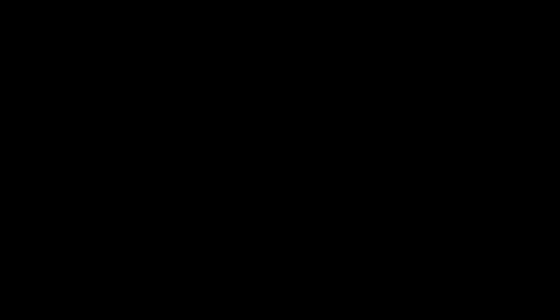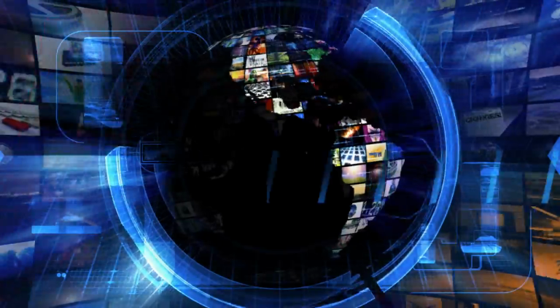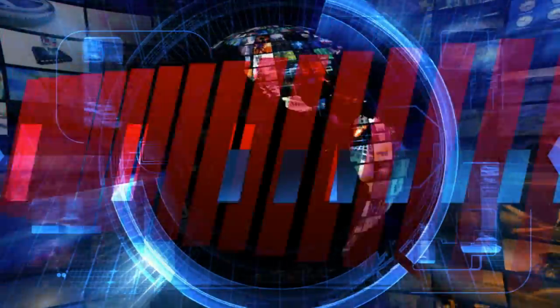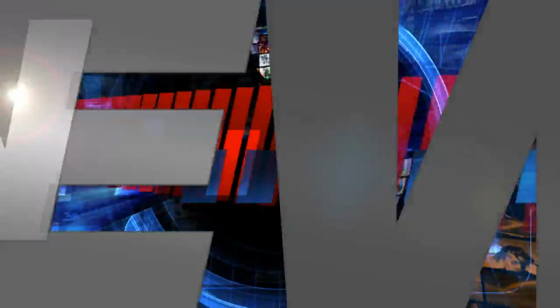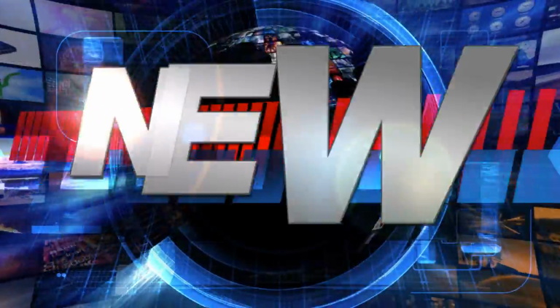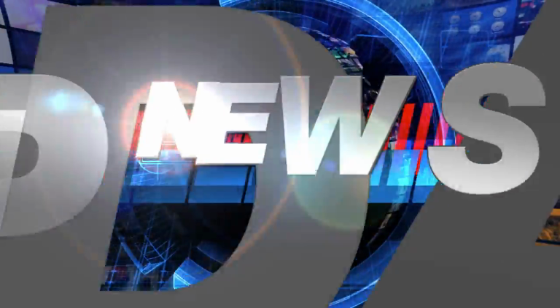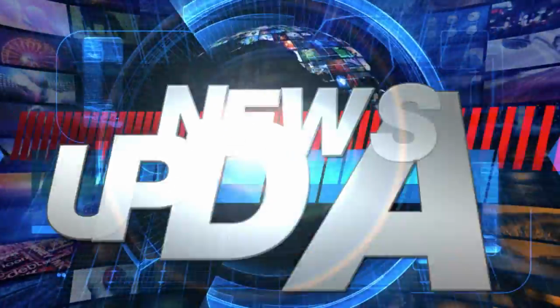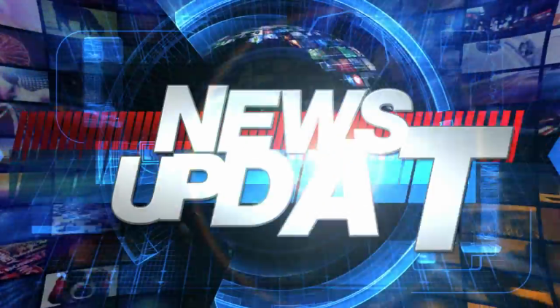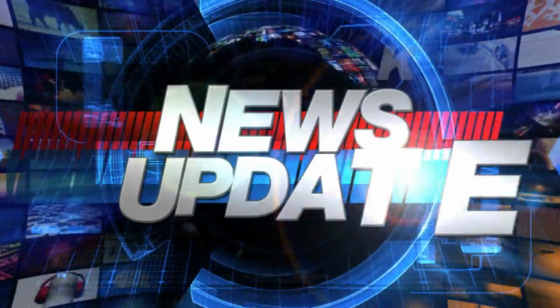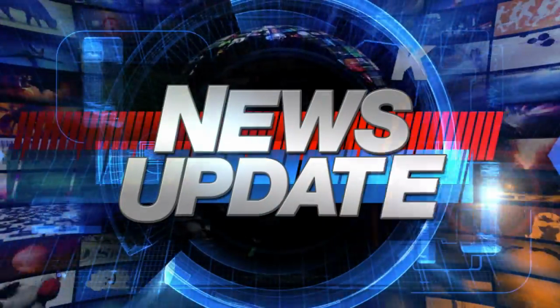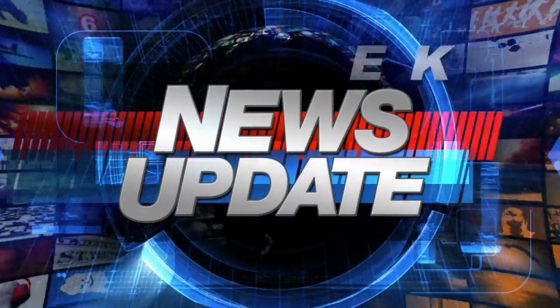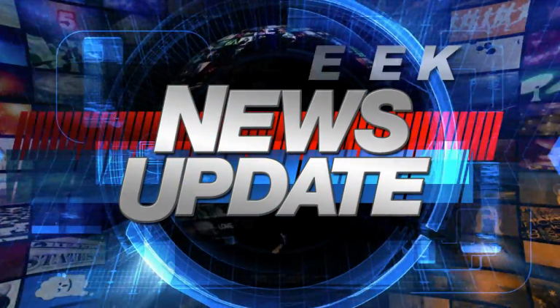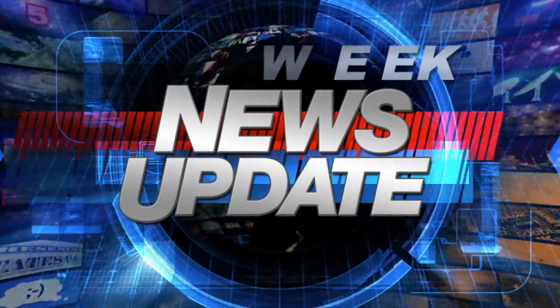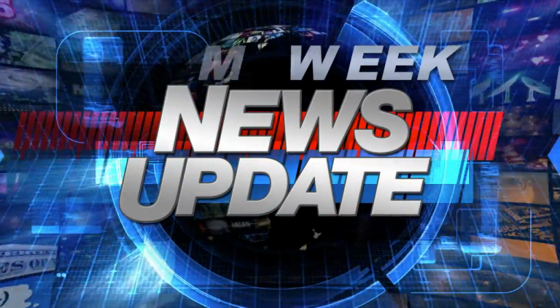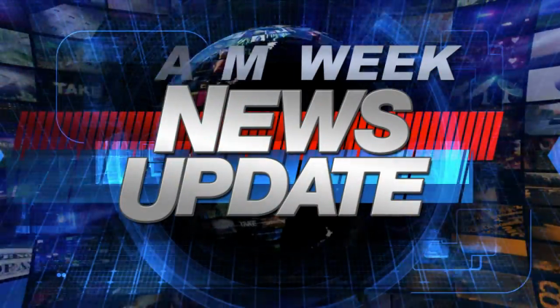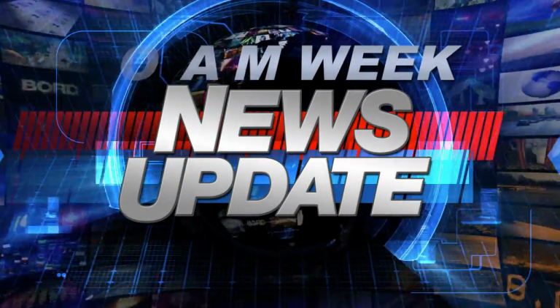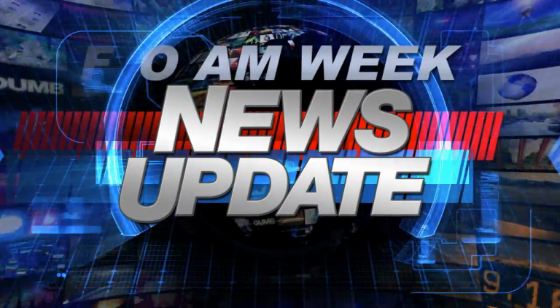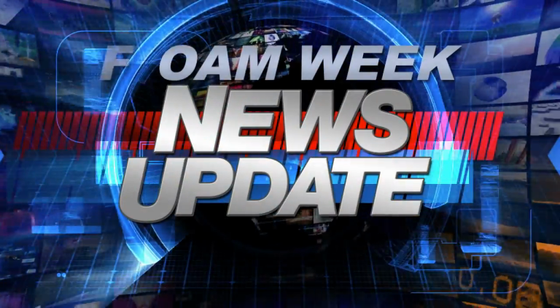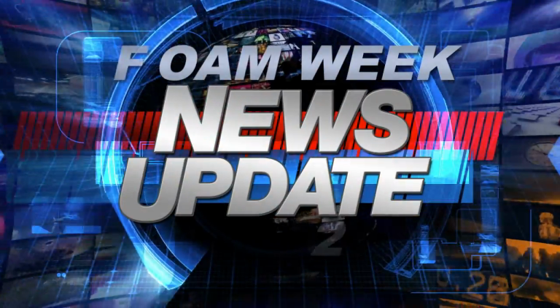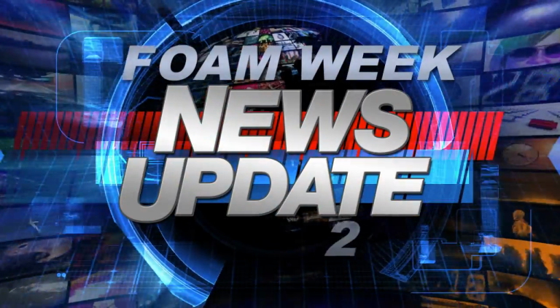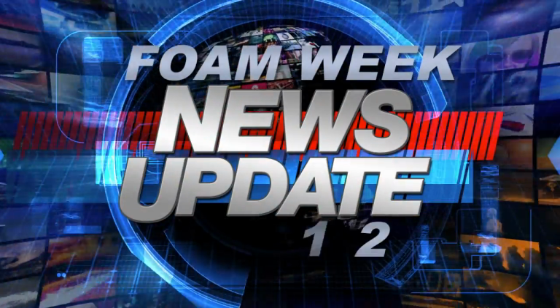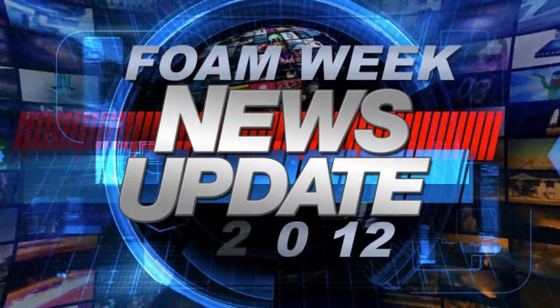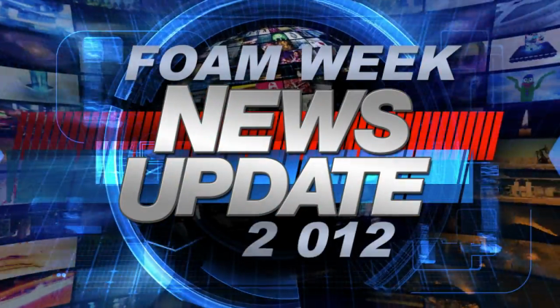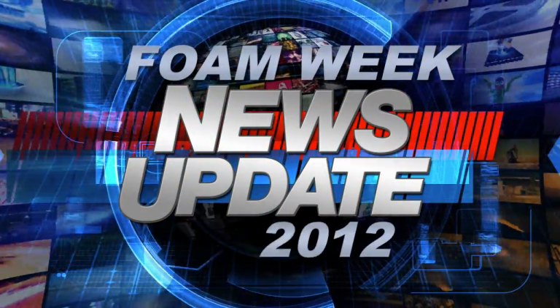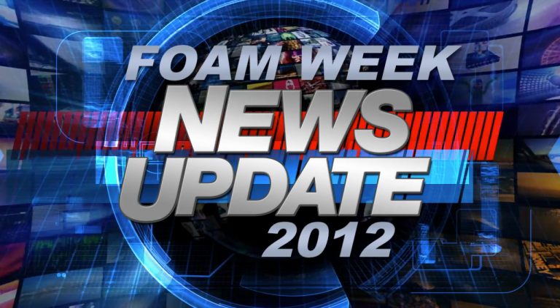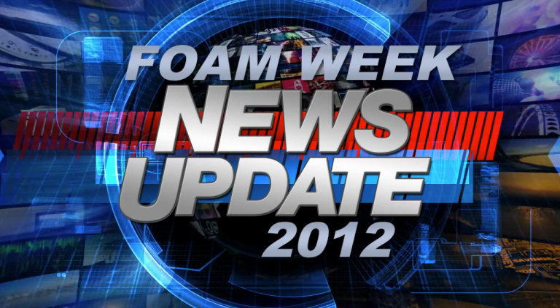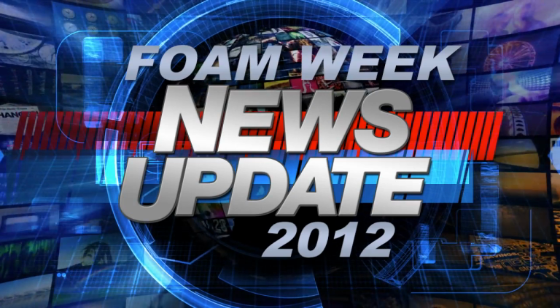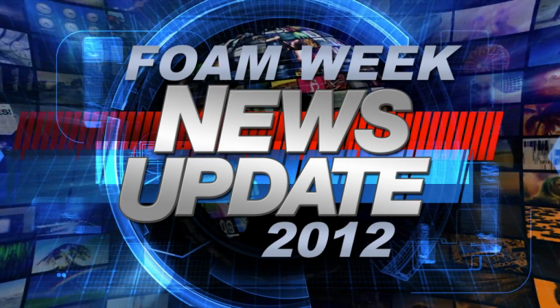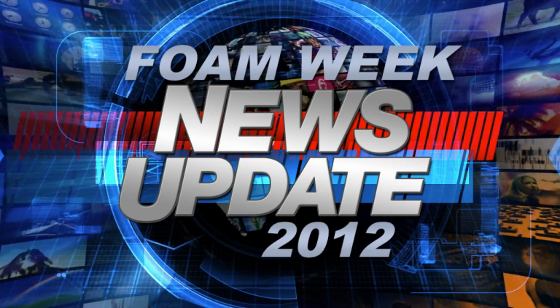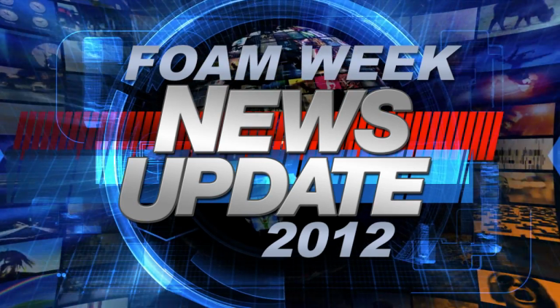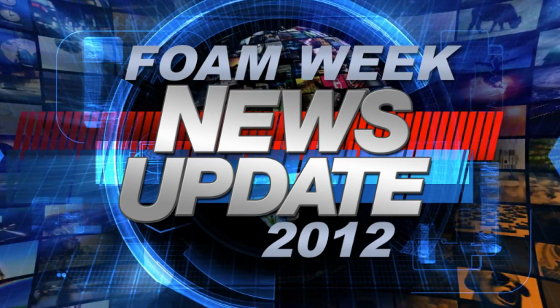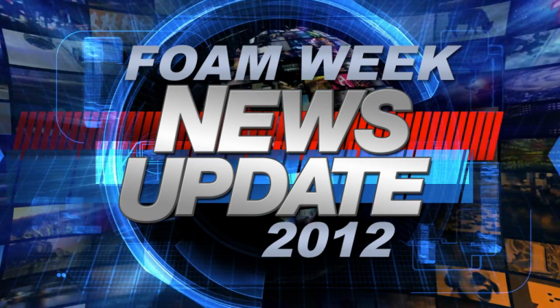Welcome to Foam Week TV, sponsored by American Weather Star. I'm Heather Westrel, and here's what's happening this week on Foam Week.